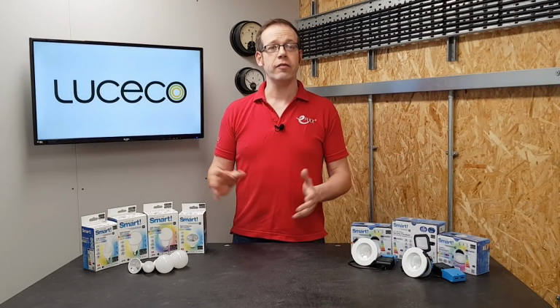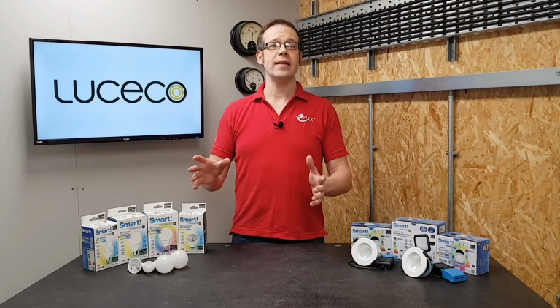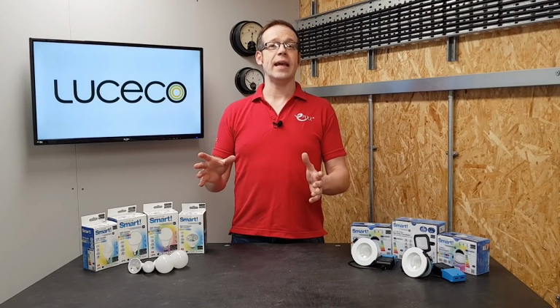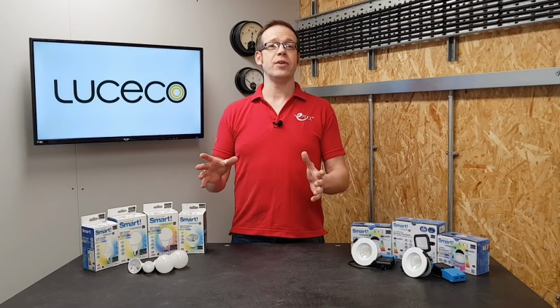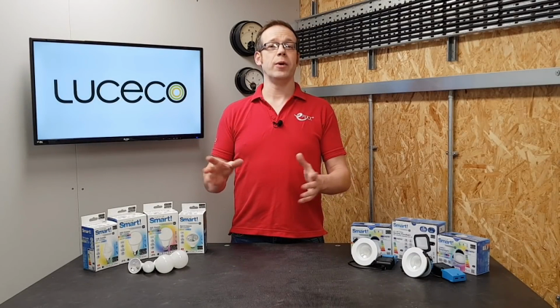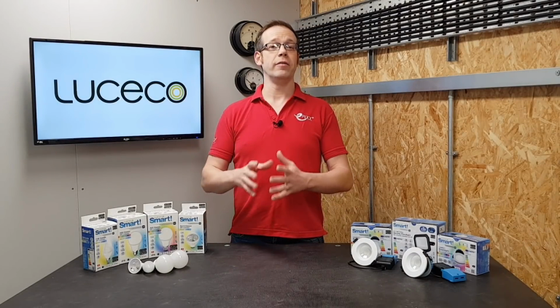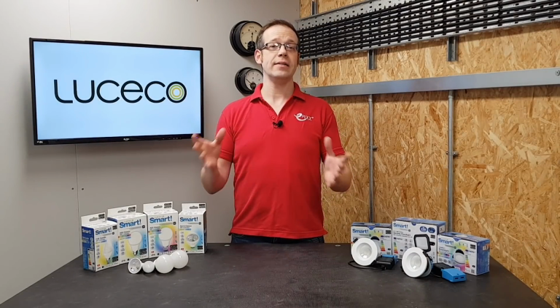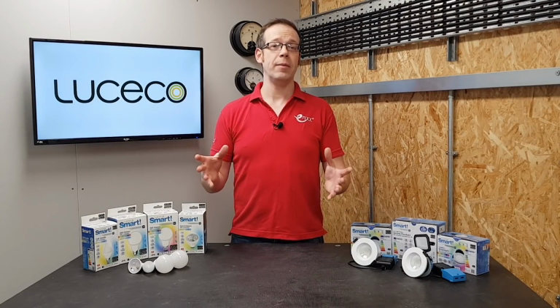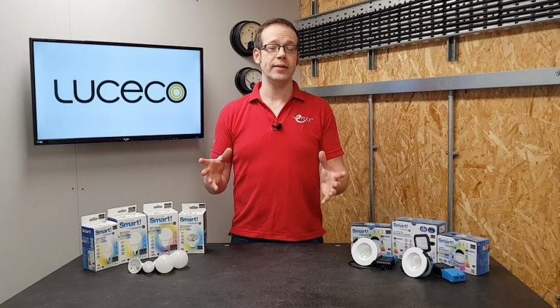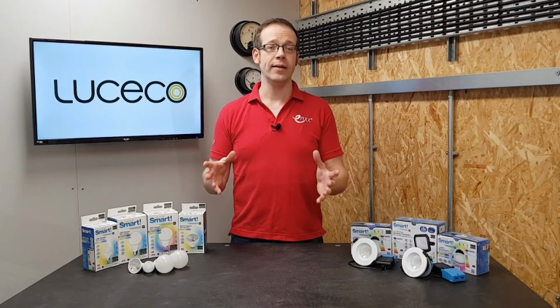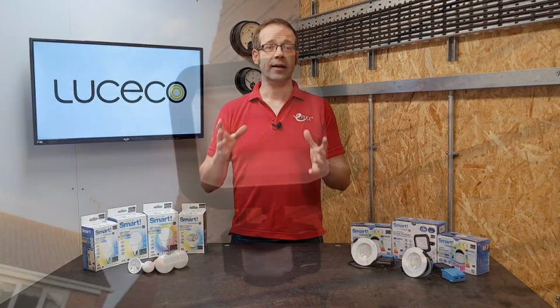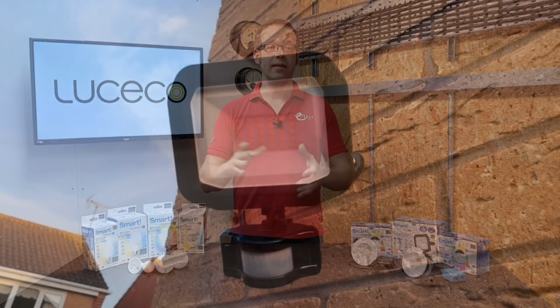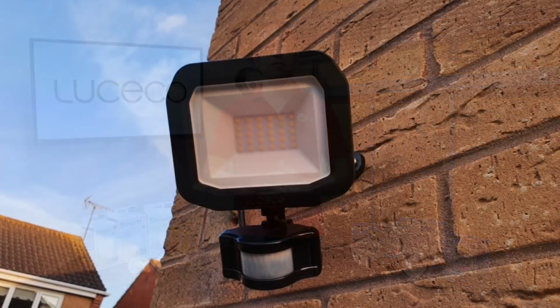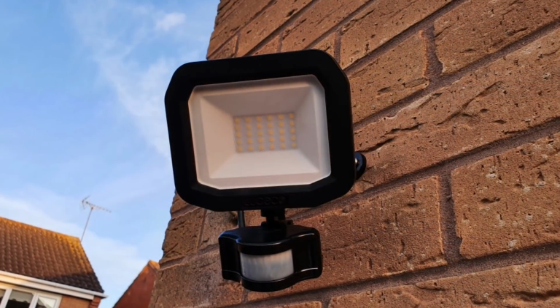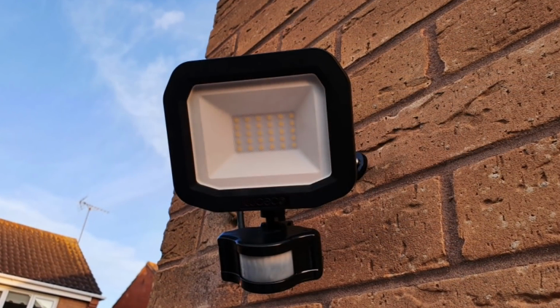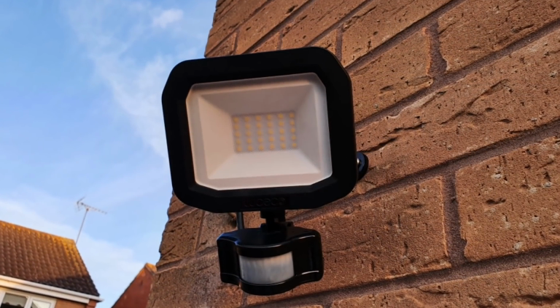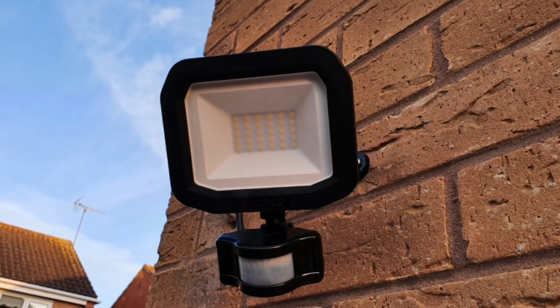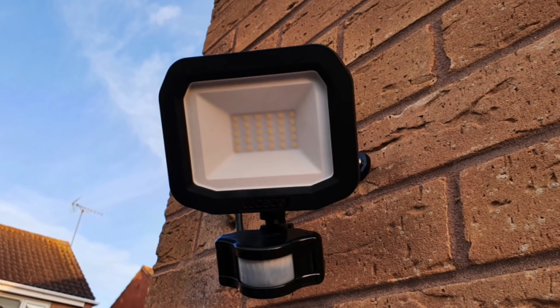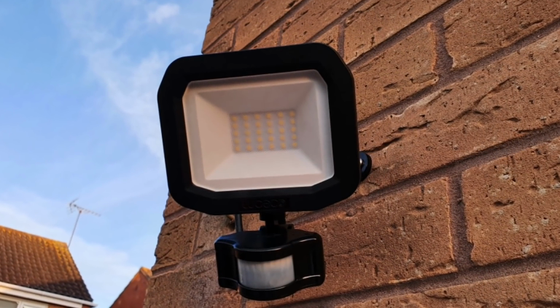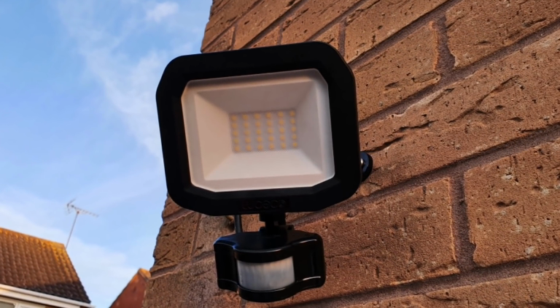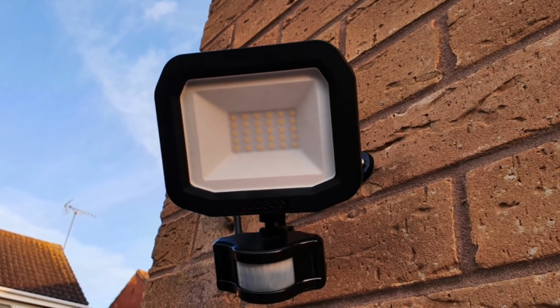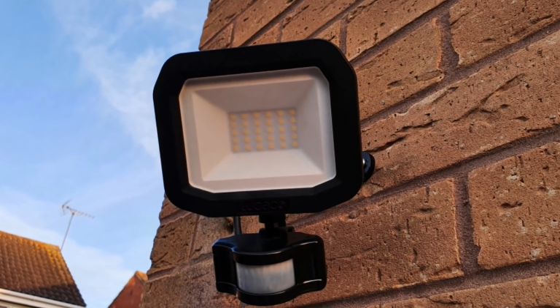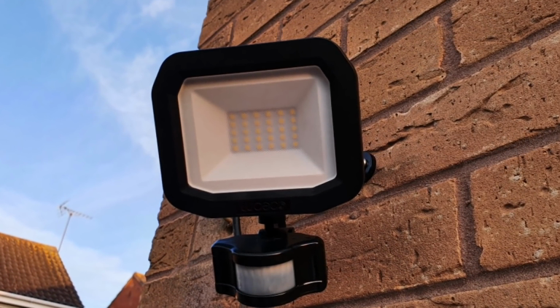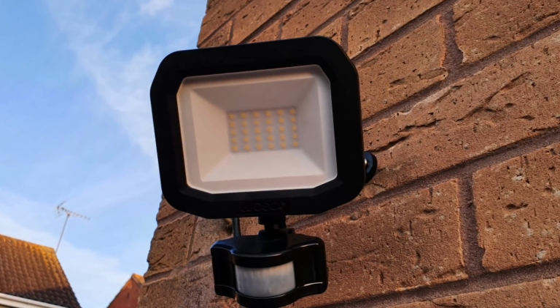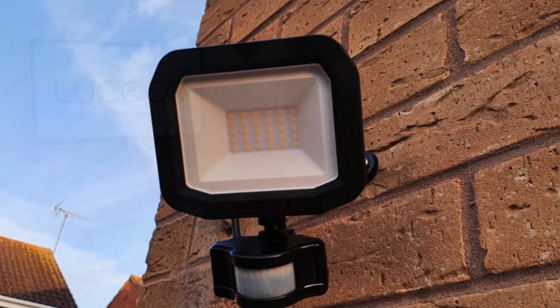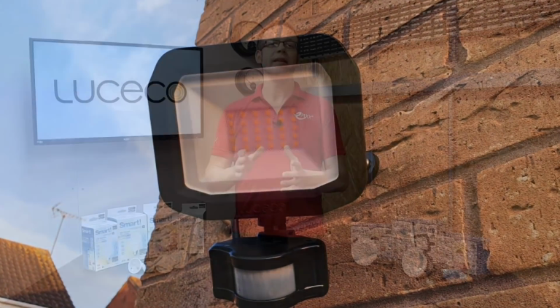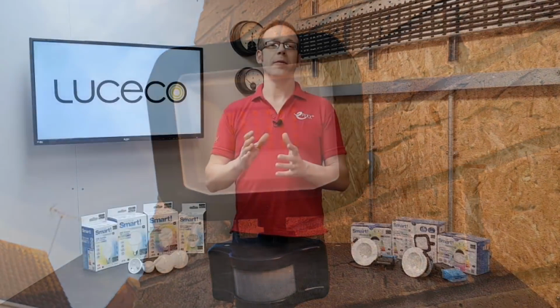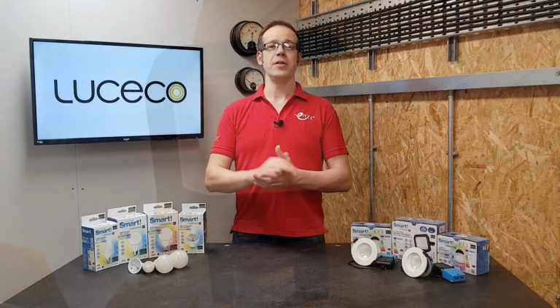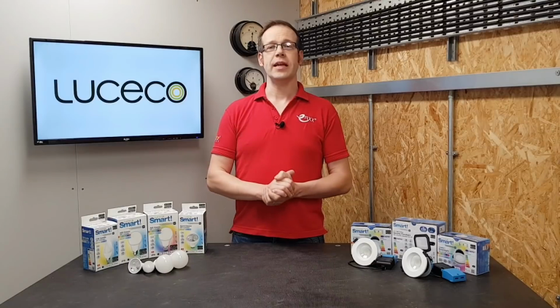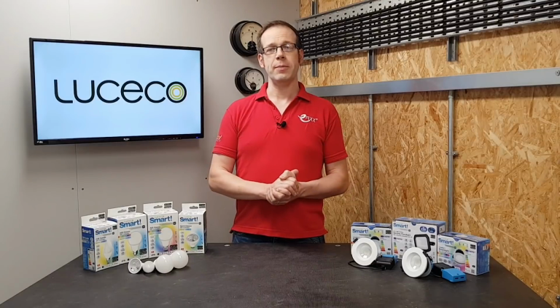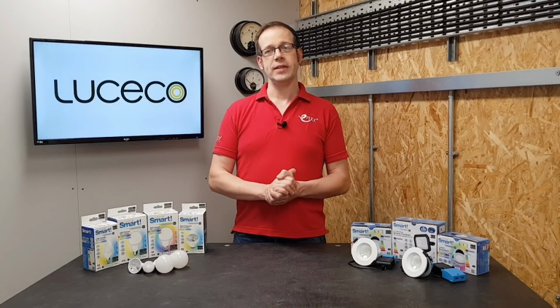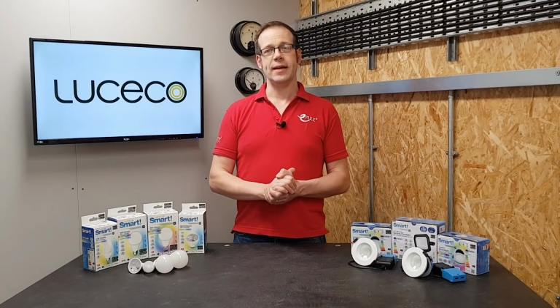Not forgetting the outside world of landscape lighting, there's this floodlight fitting also available. Let's look at some of these options in a bit more detail.